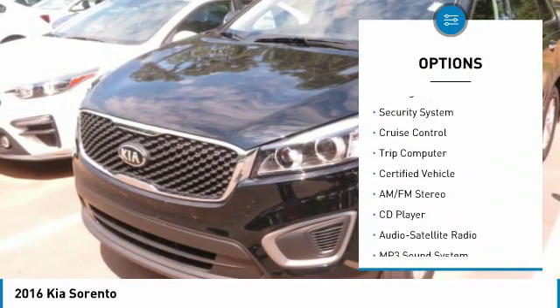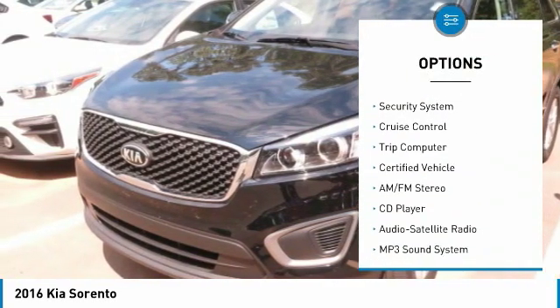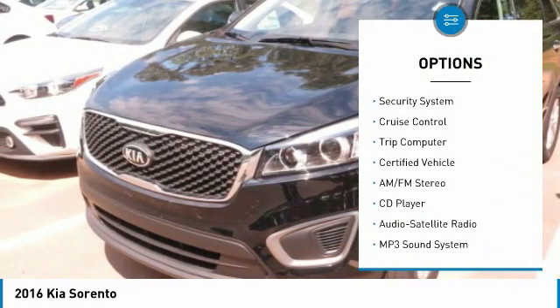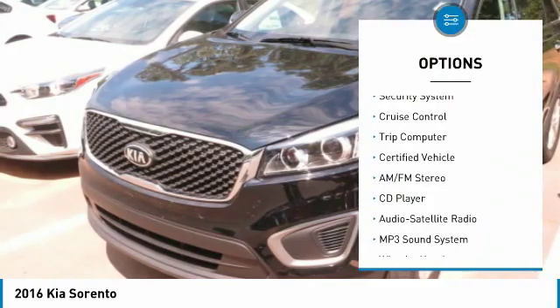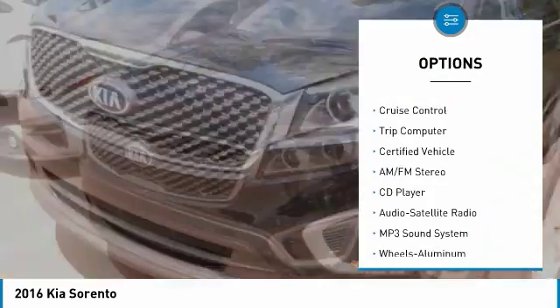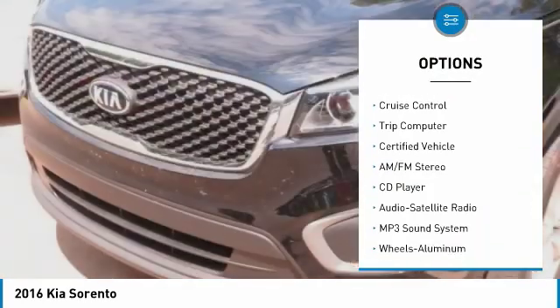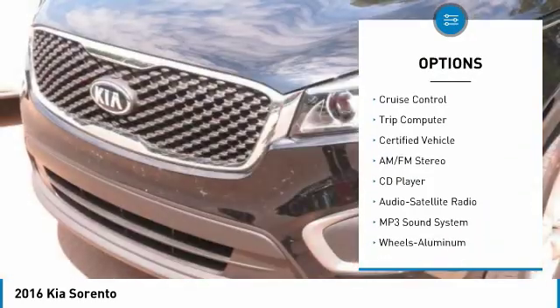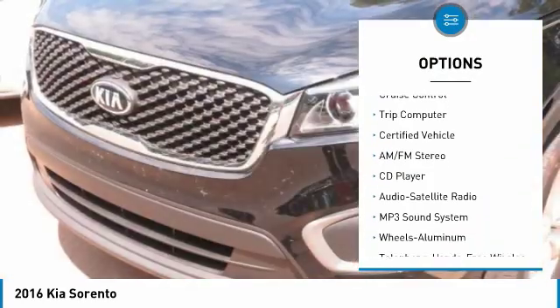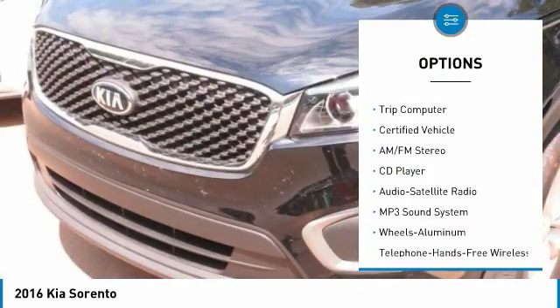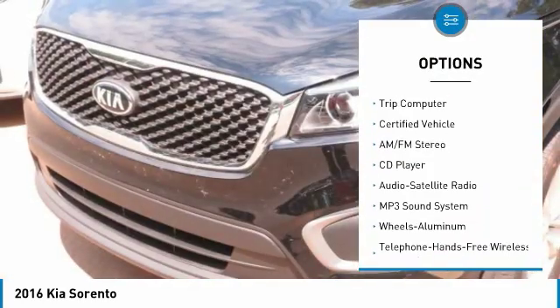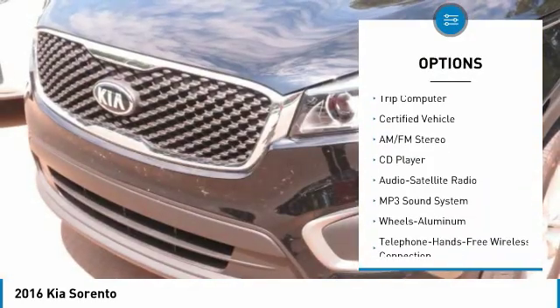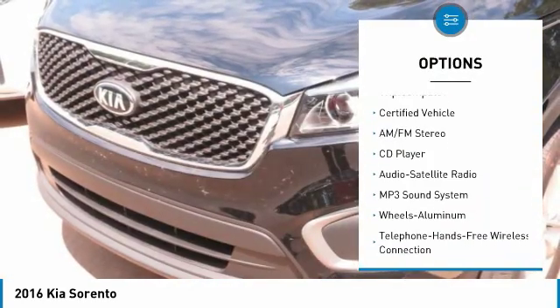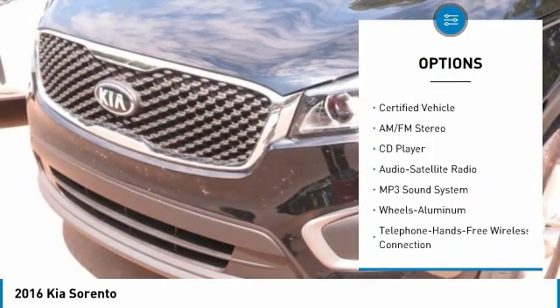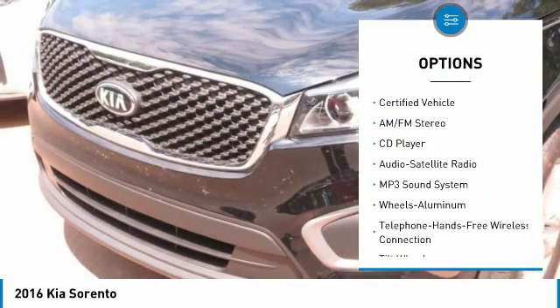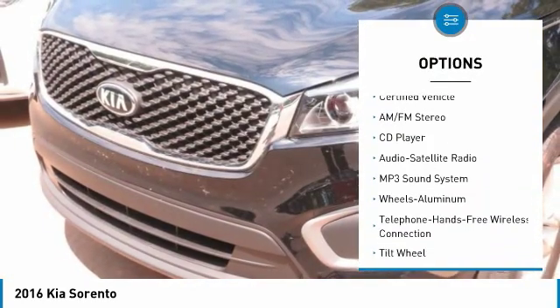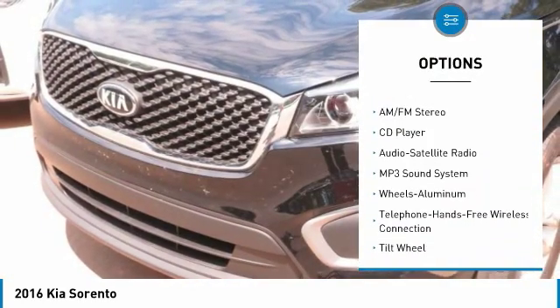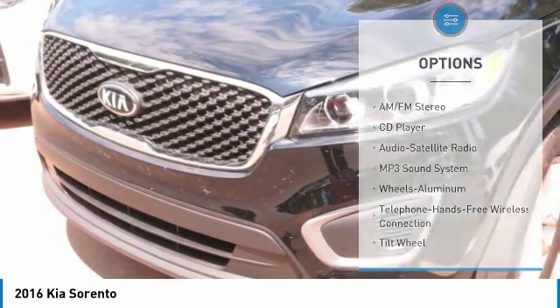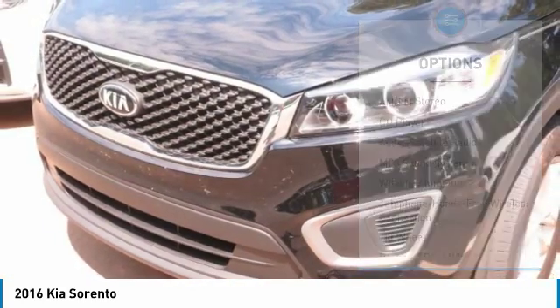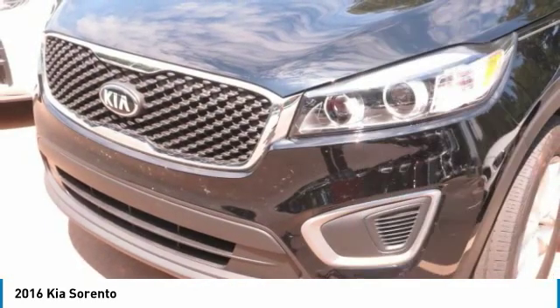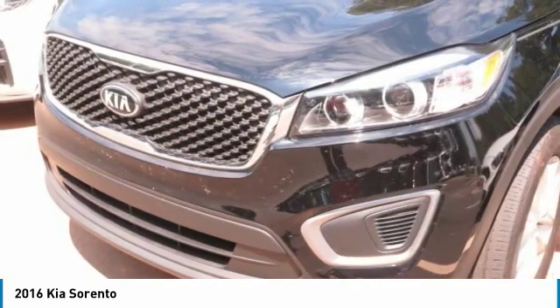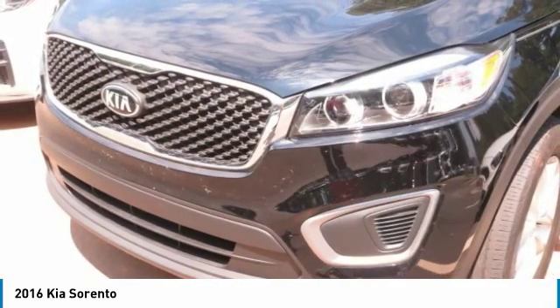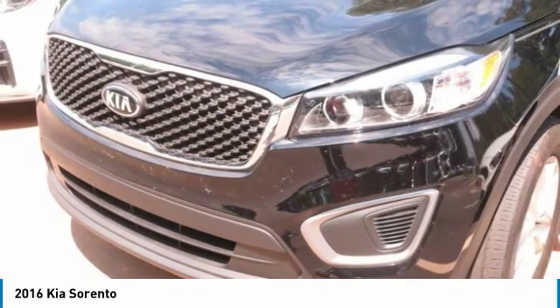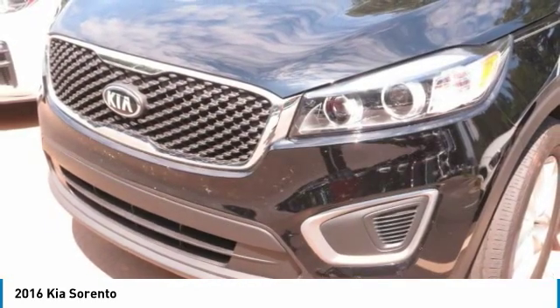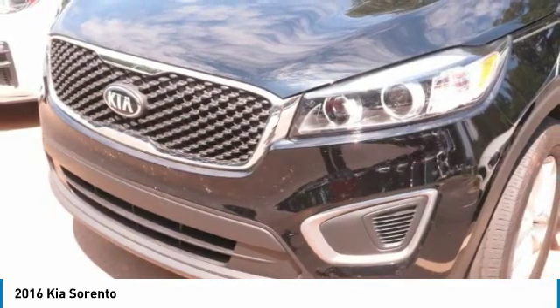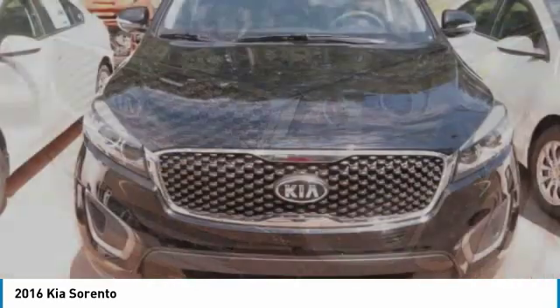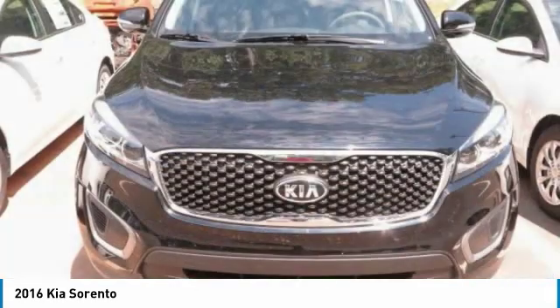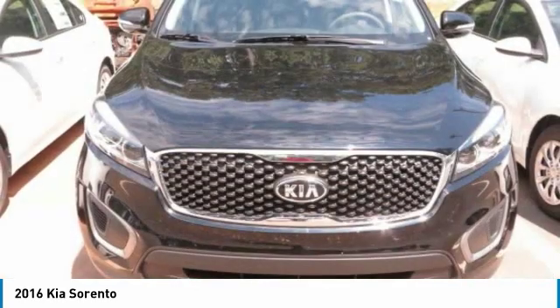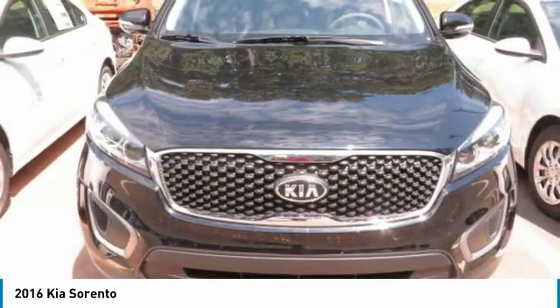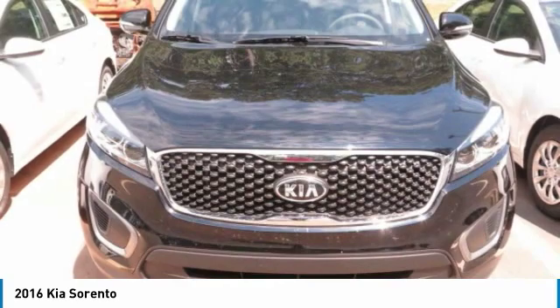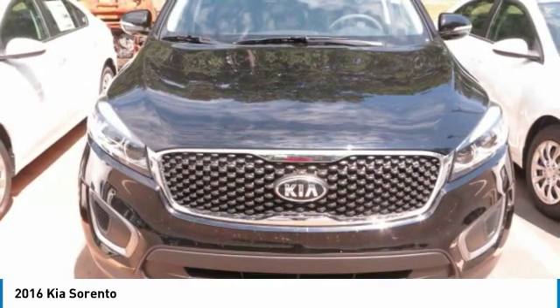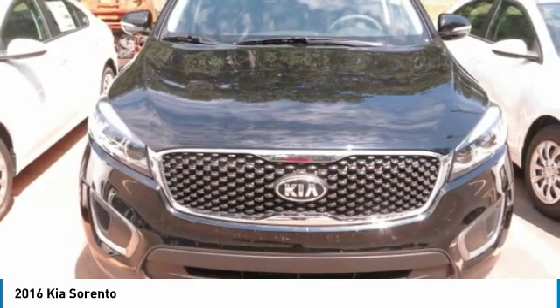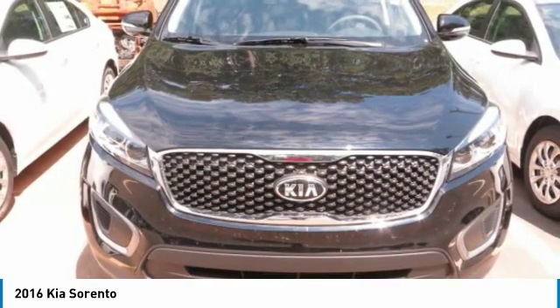Mirror memory, FWD, headlights auto off, security system, cruise control, trip computer.